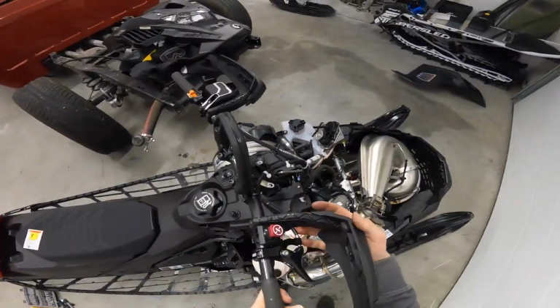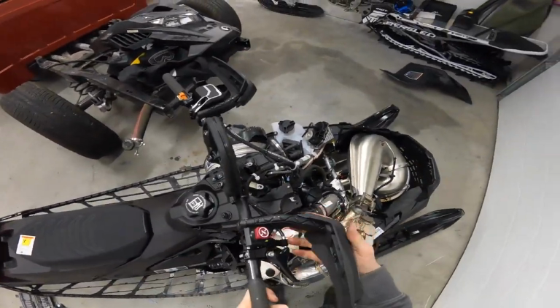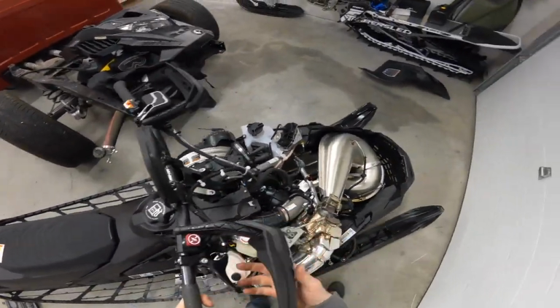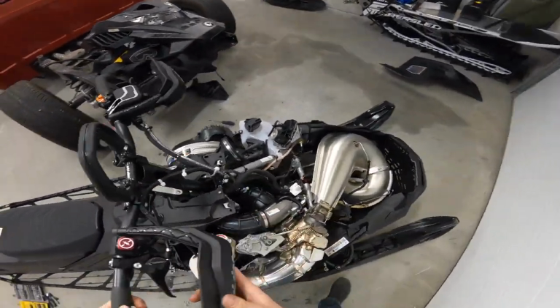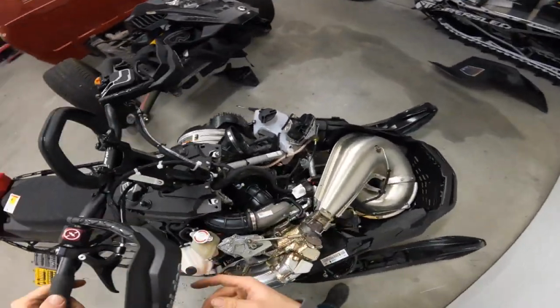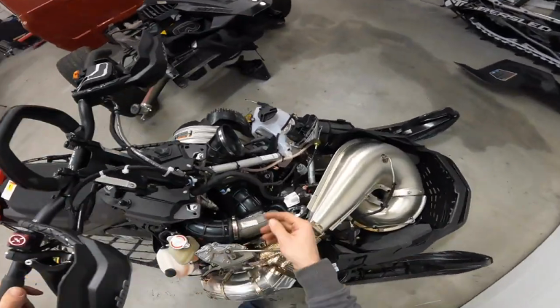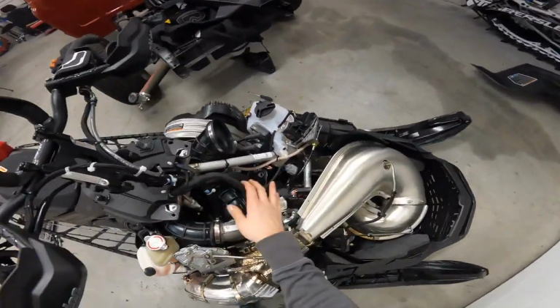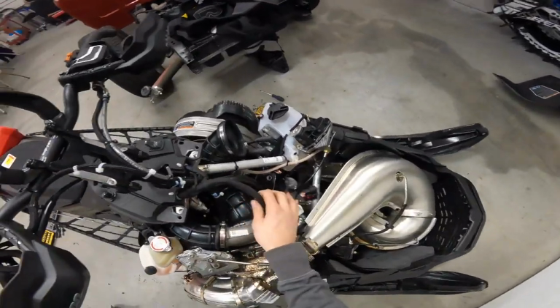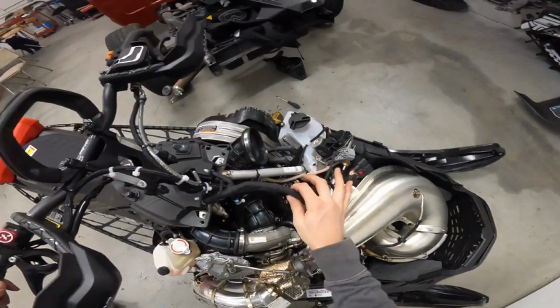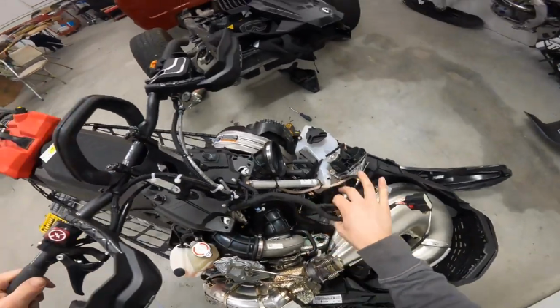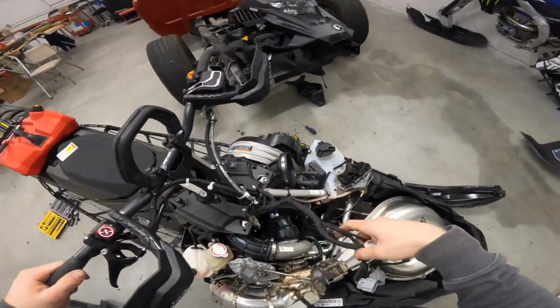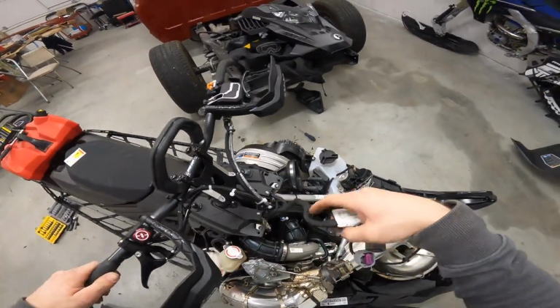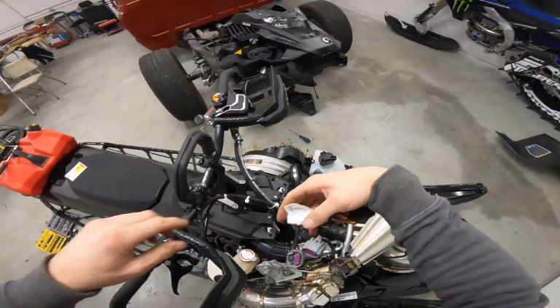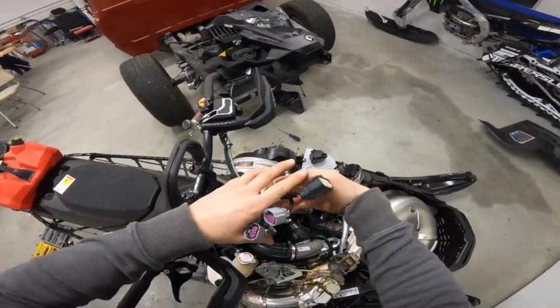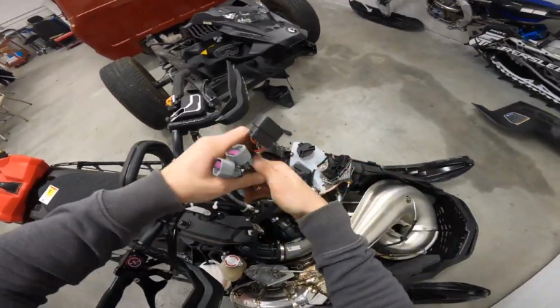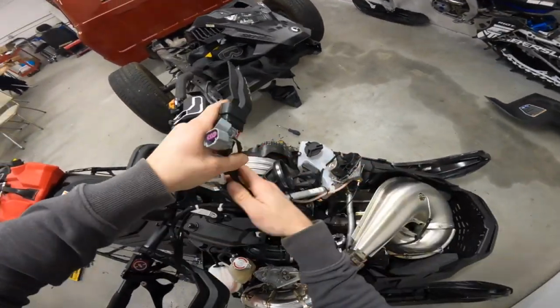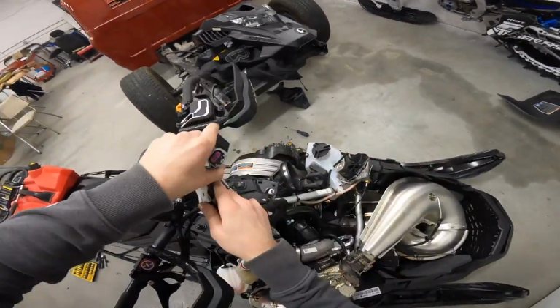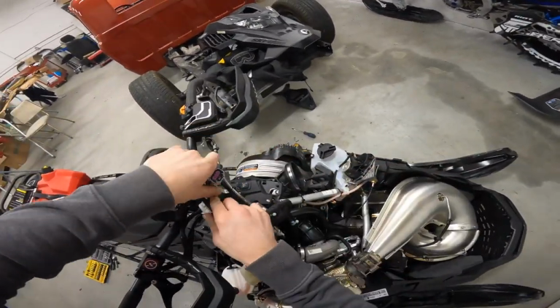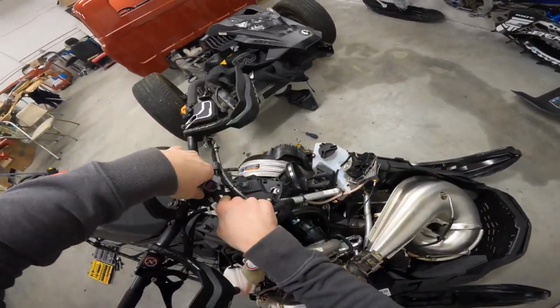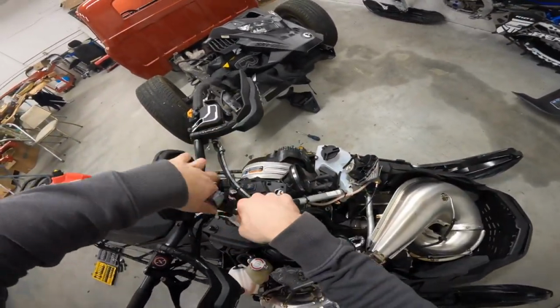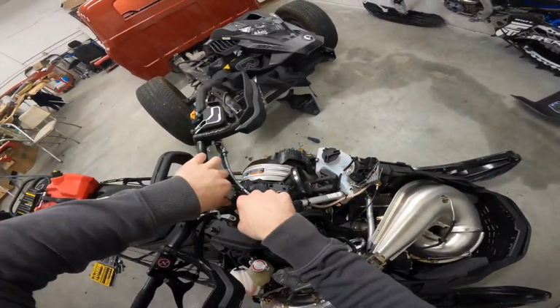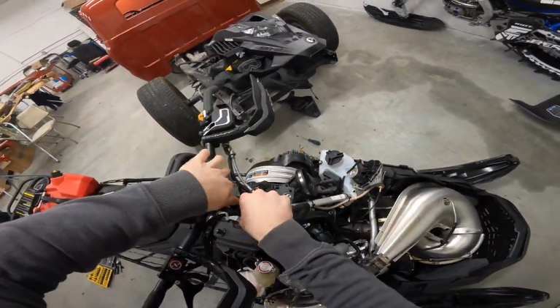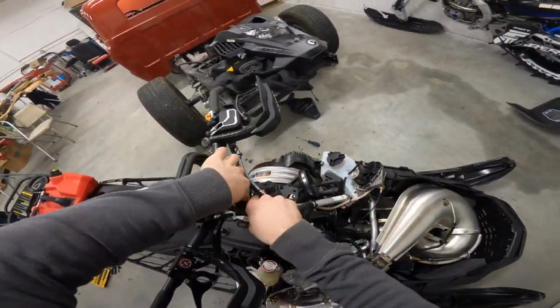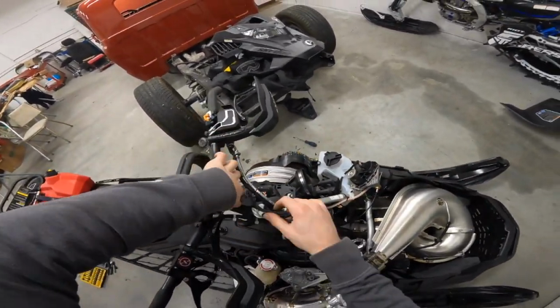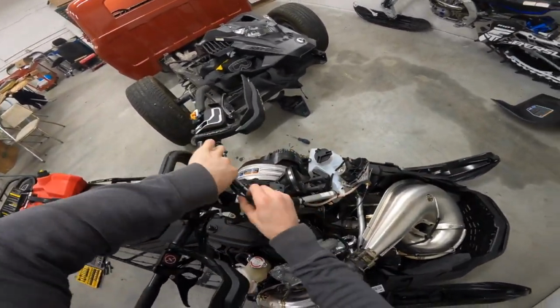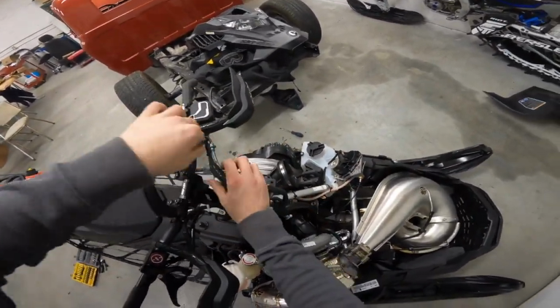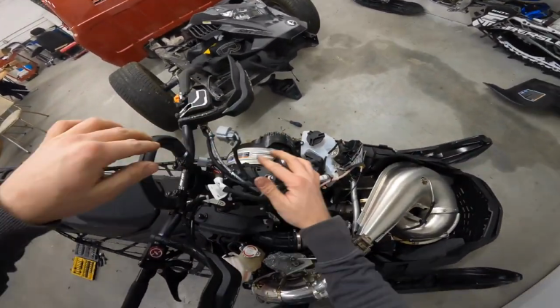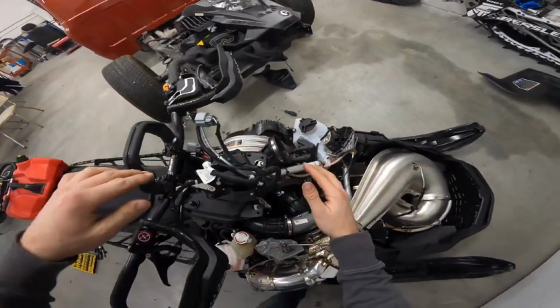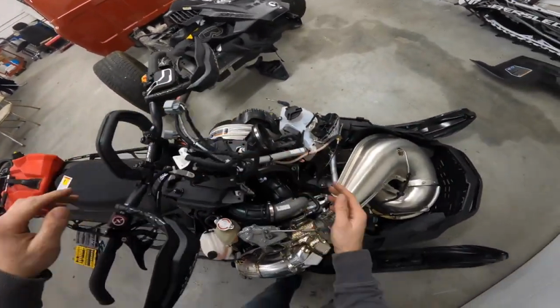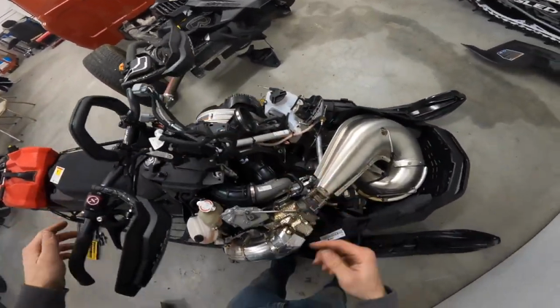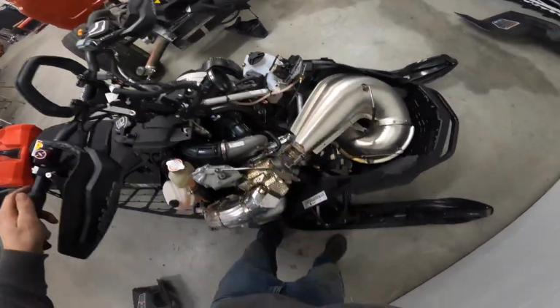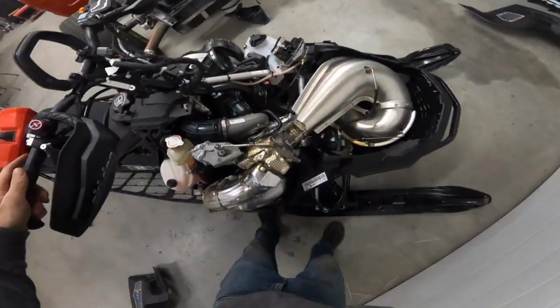Got everything ran pretty nicely here, so I can put the hood back on and should be good to go.